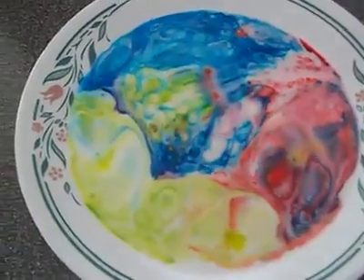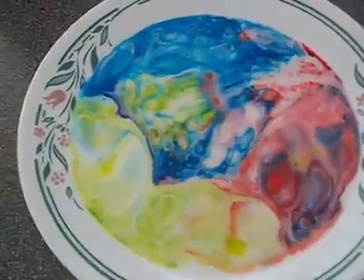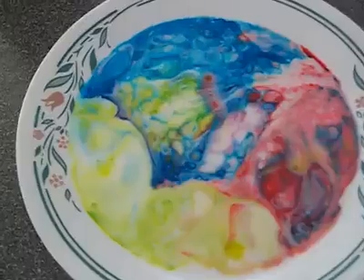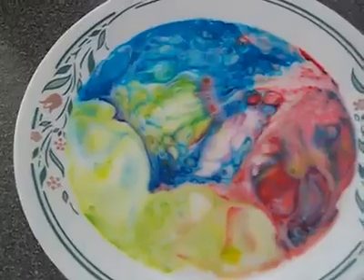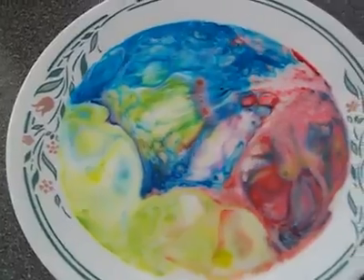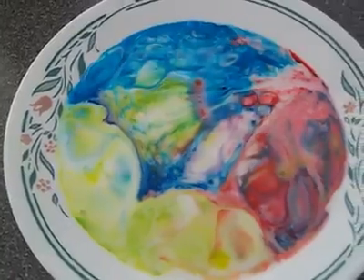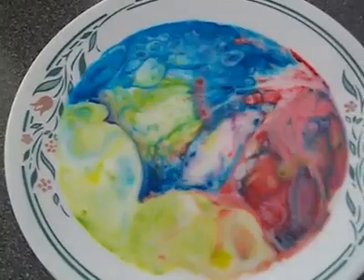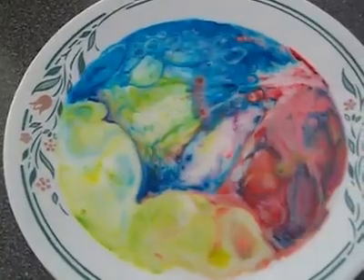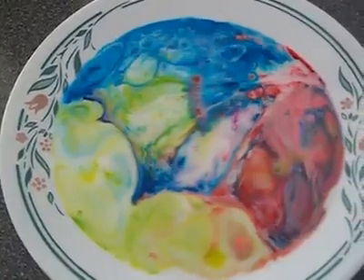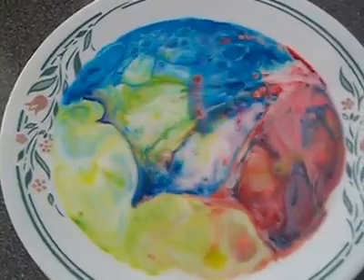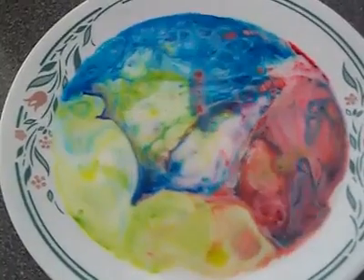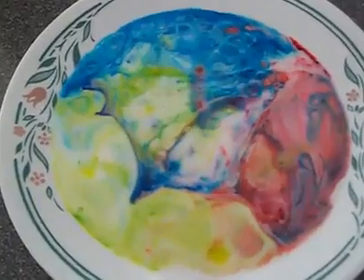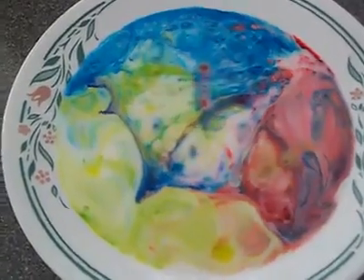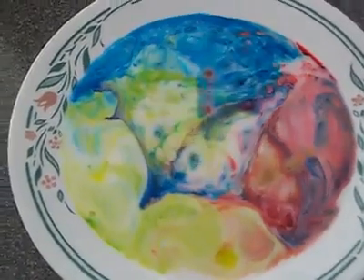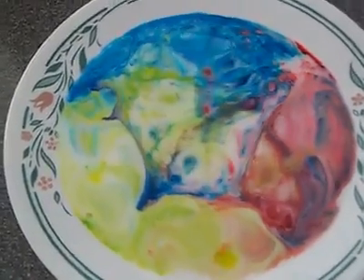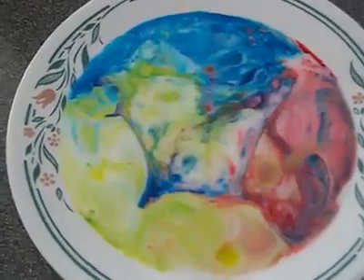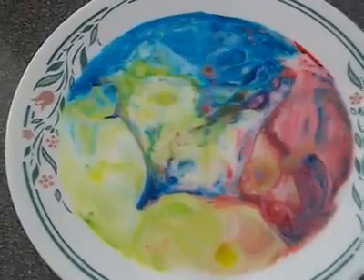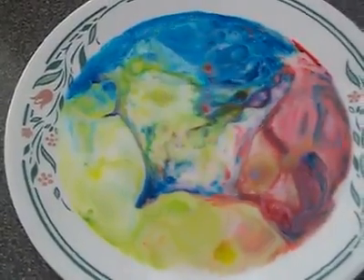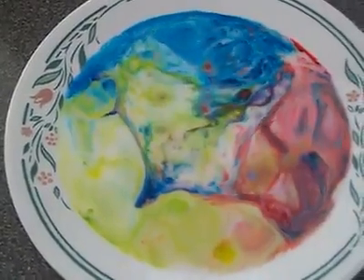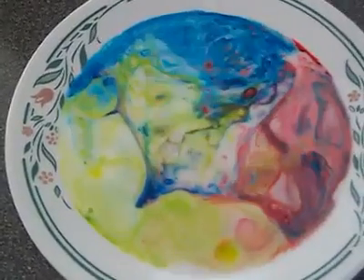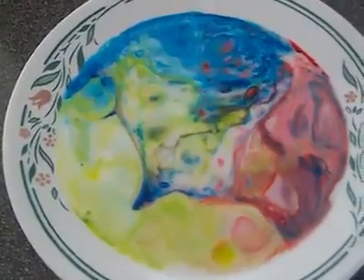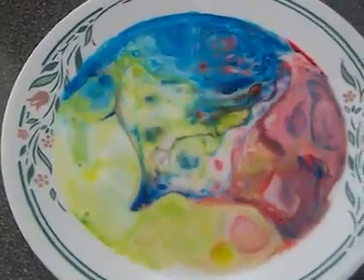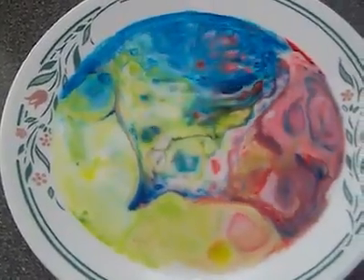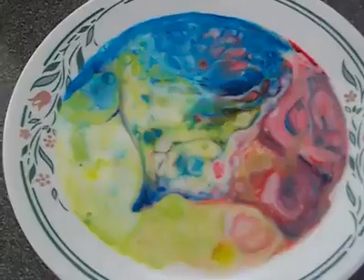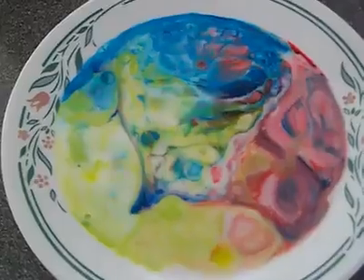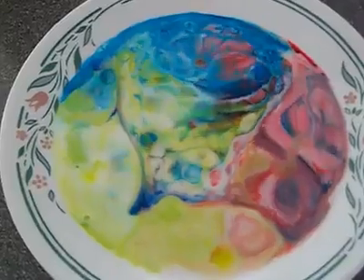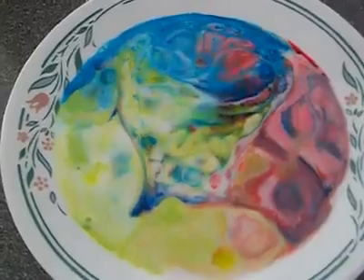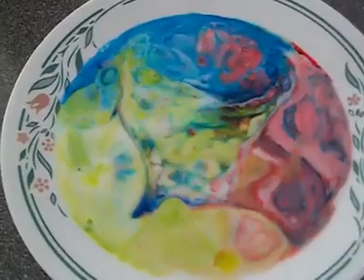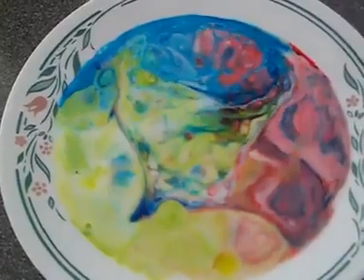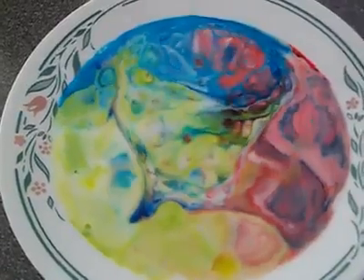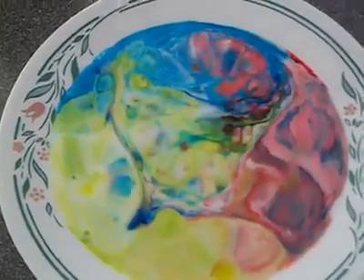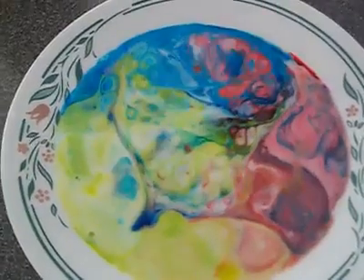Scientifically, why does it do that? Your guess is as good as mine. But sure is purty.